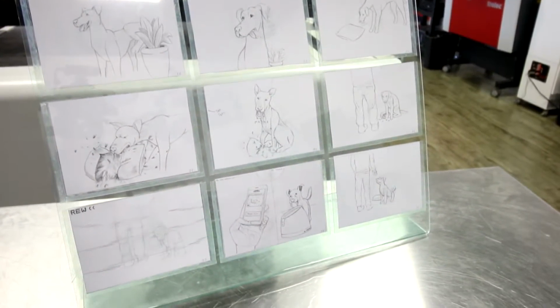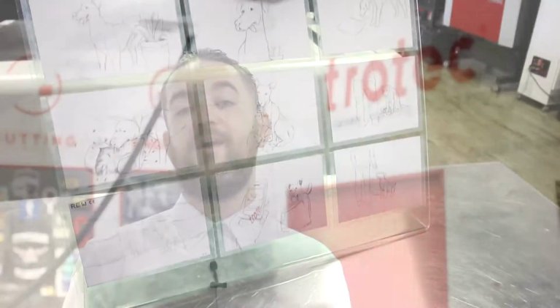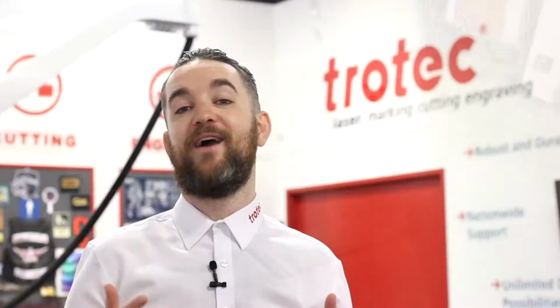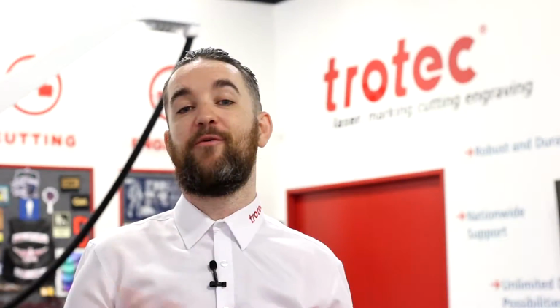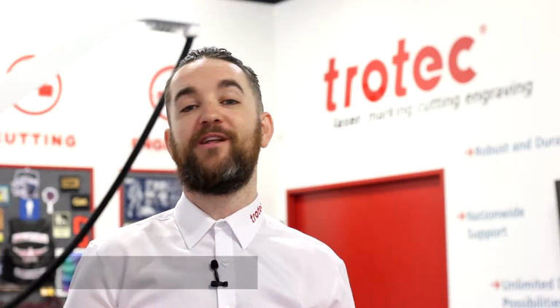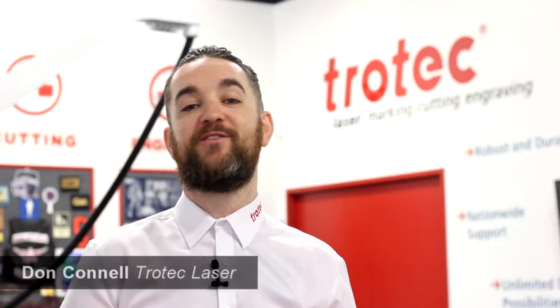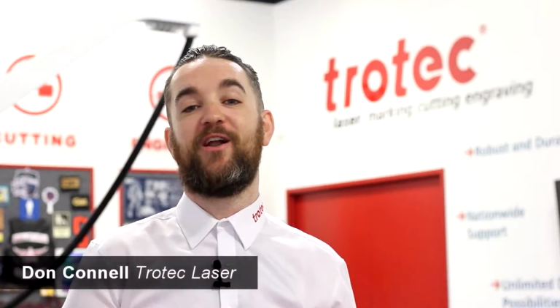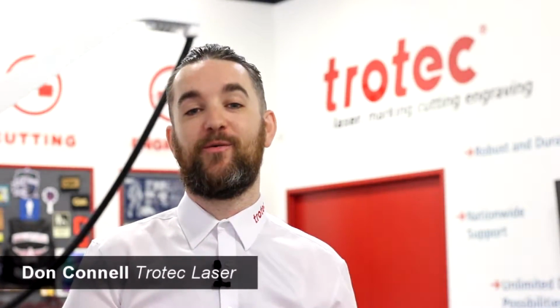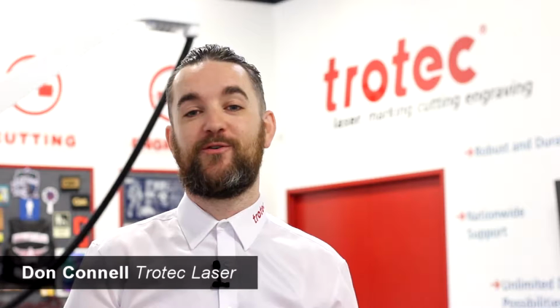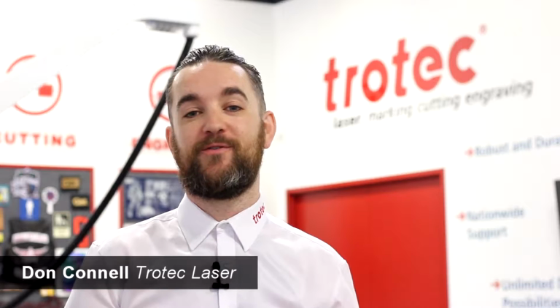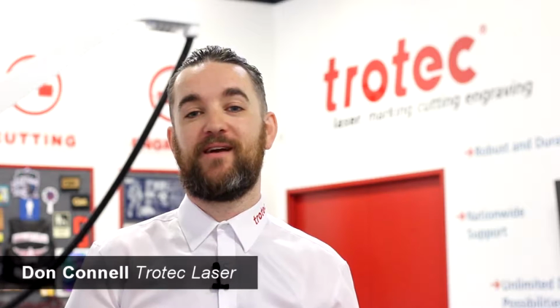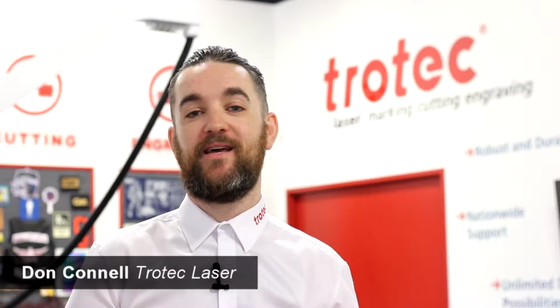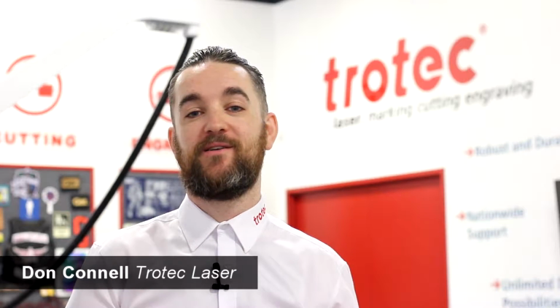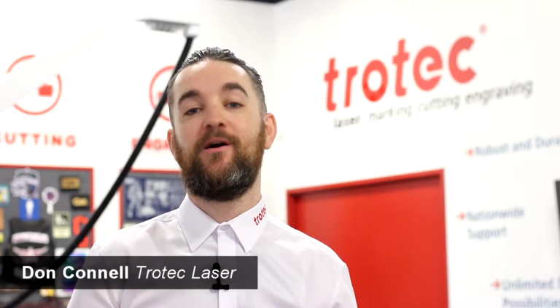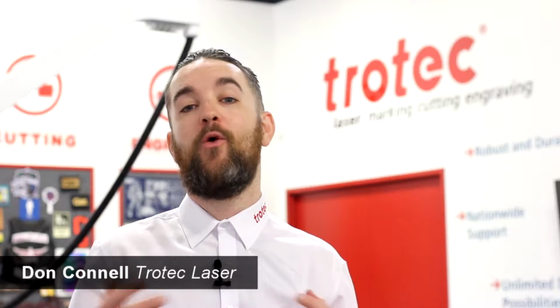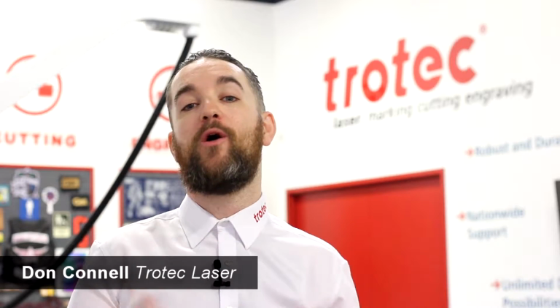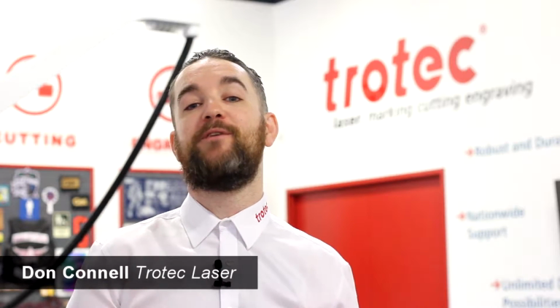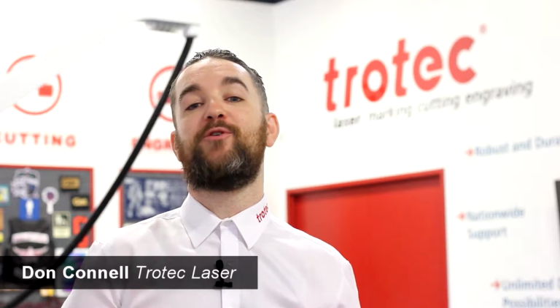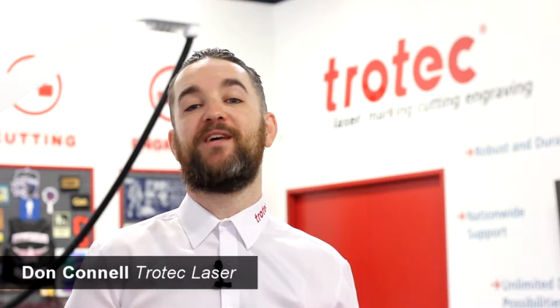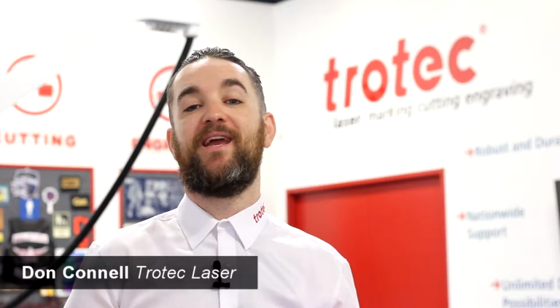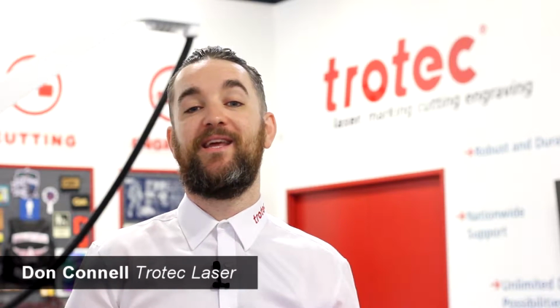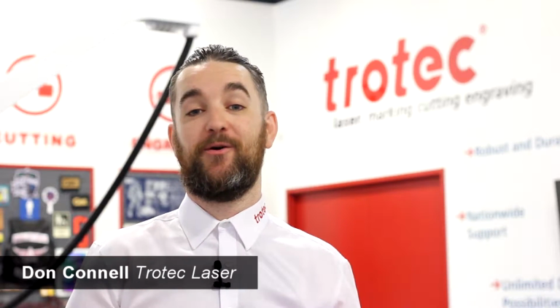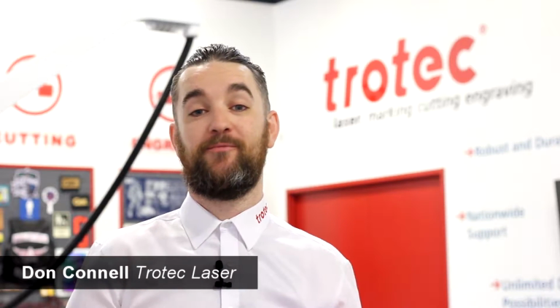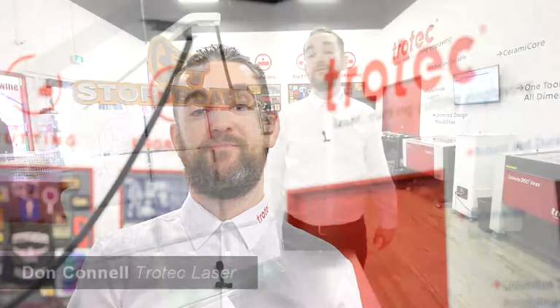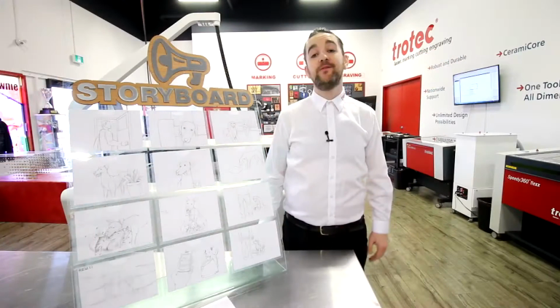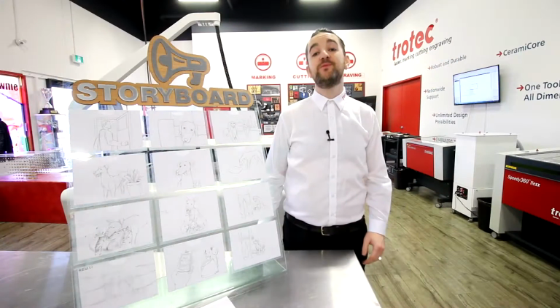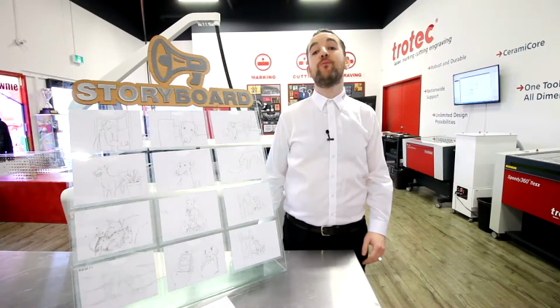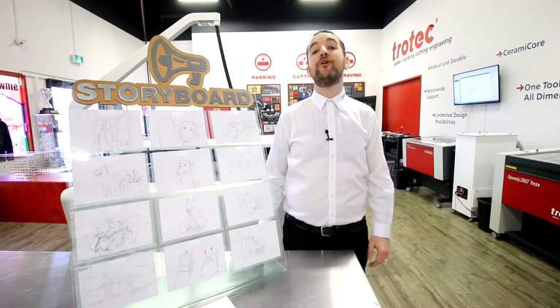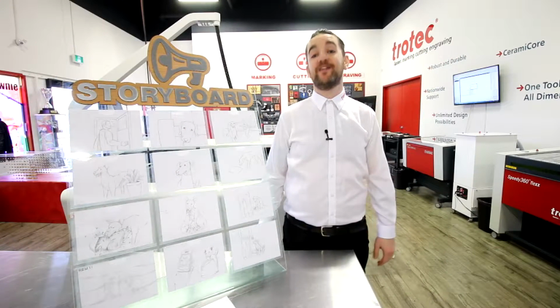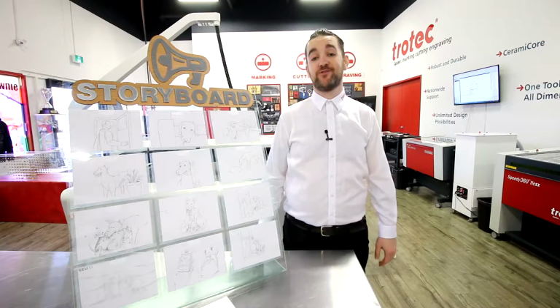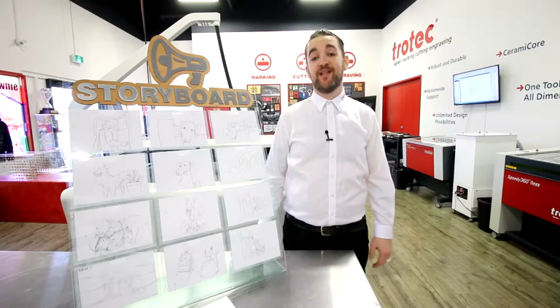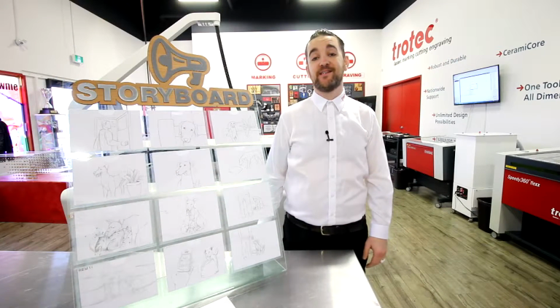Hey everyone, it's Don here with Trotec Laser. Welcome to Trotec EDU. This week we're in English class.